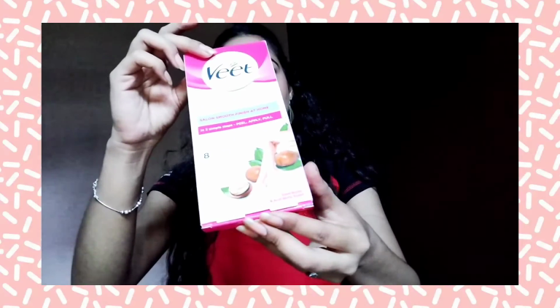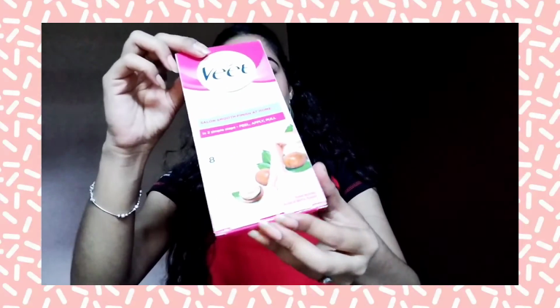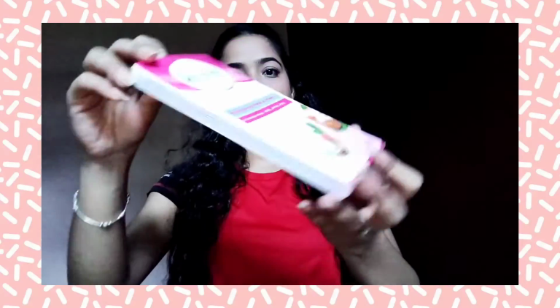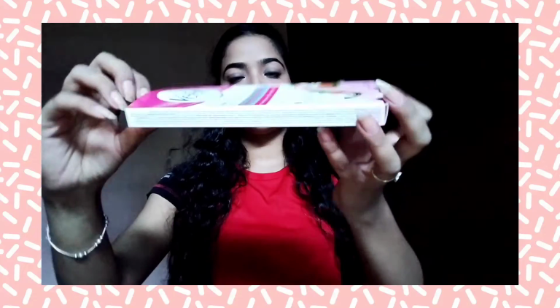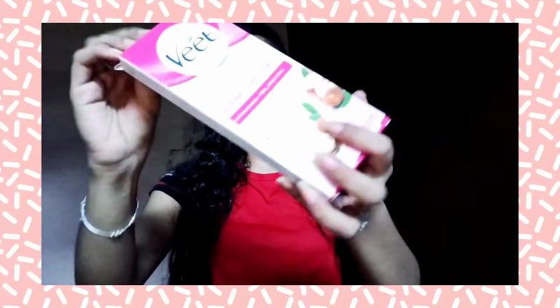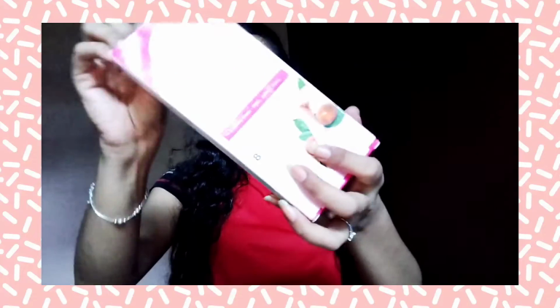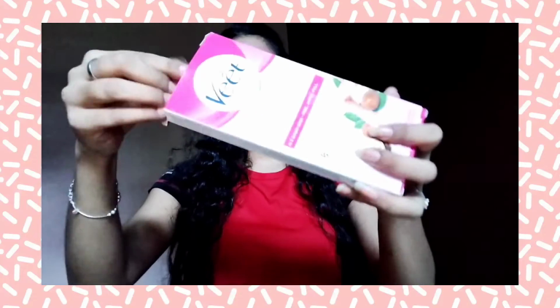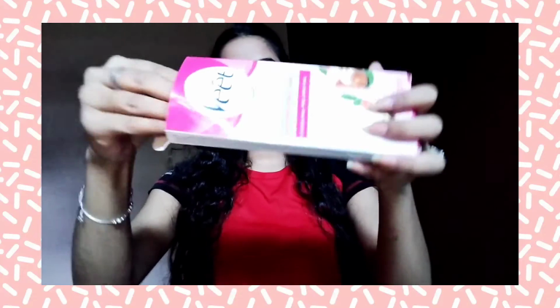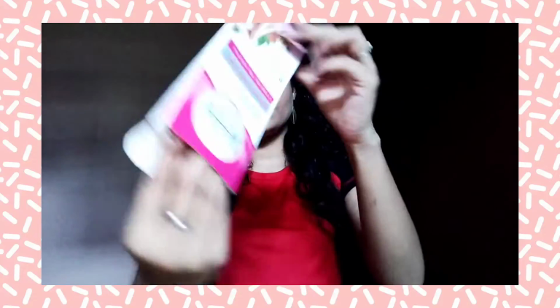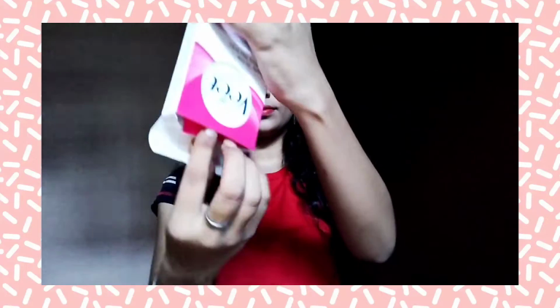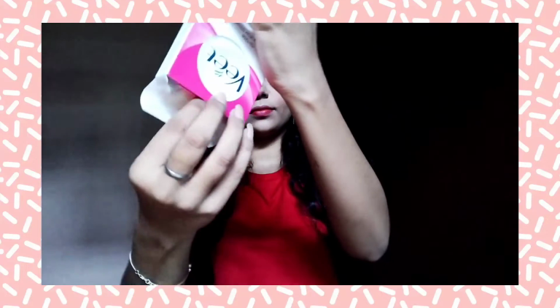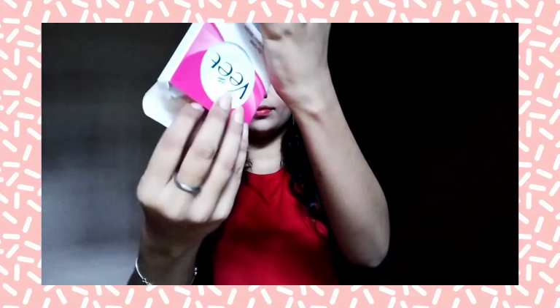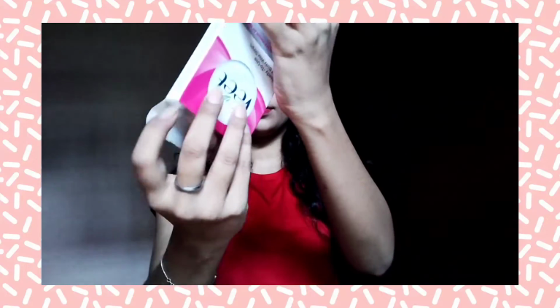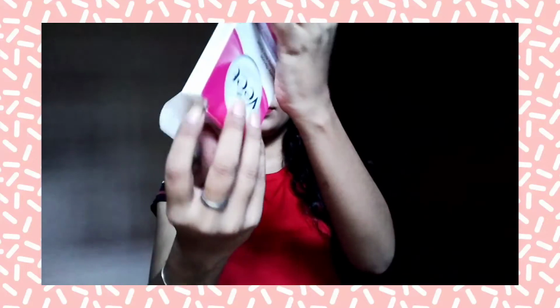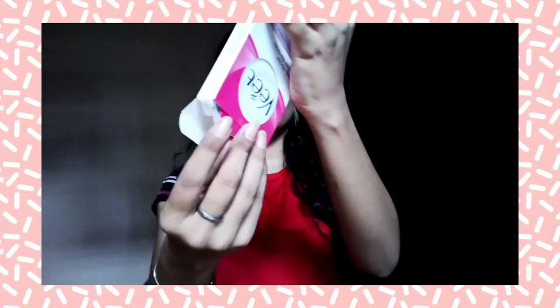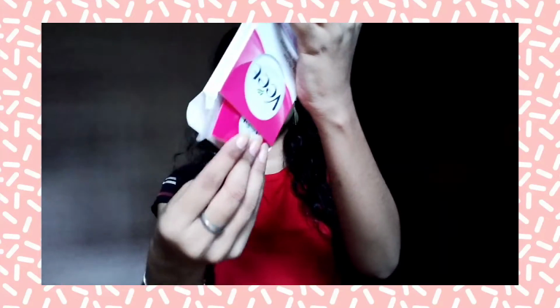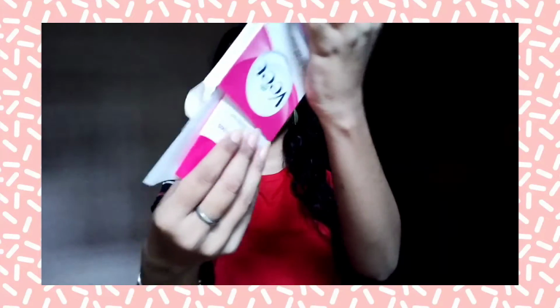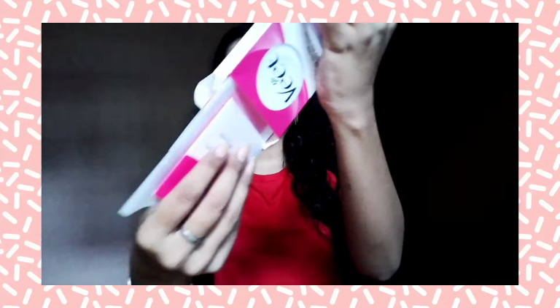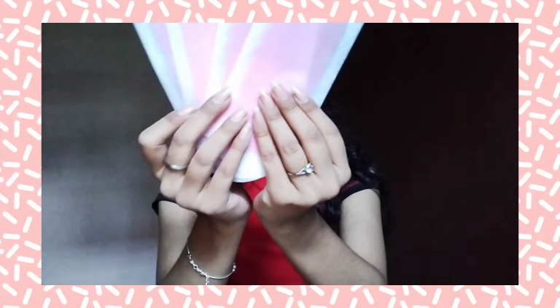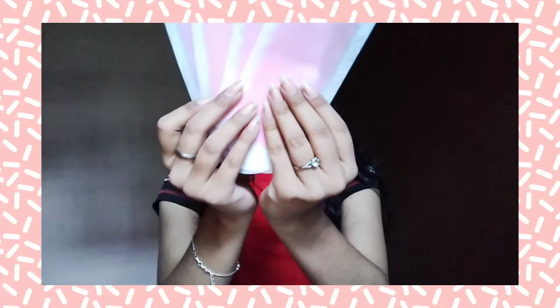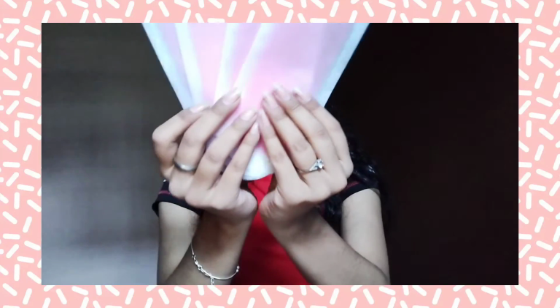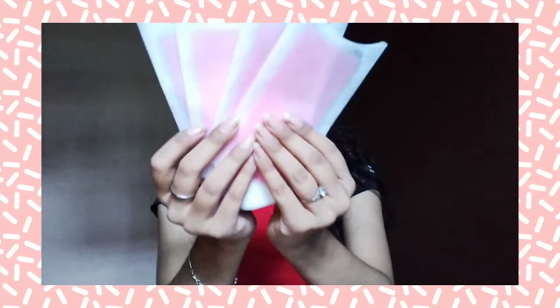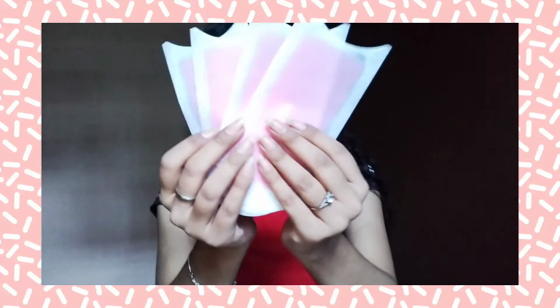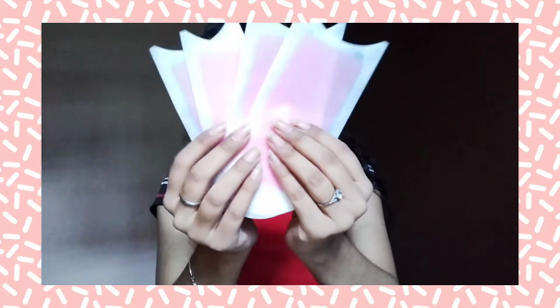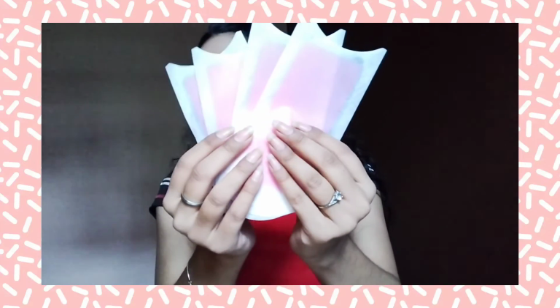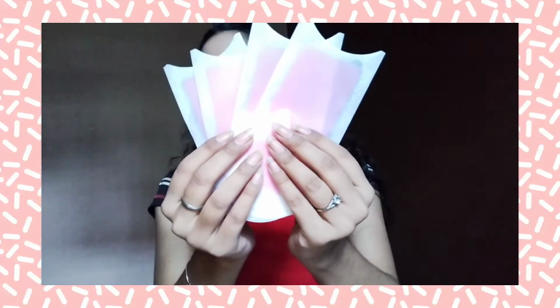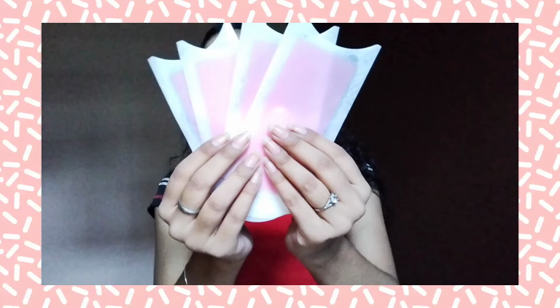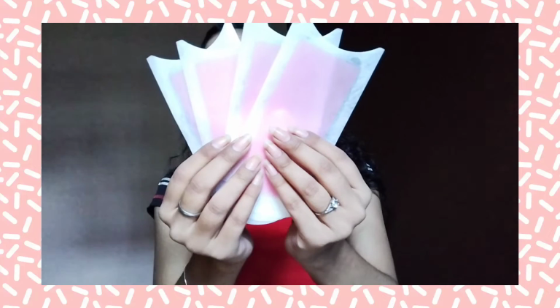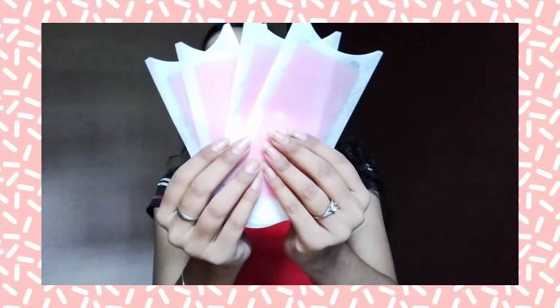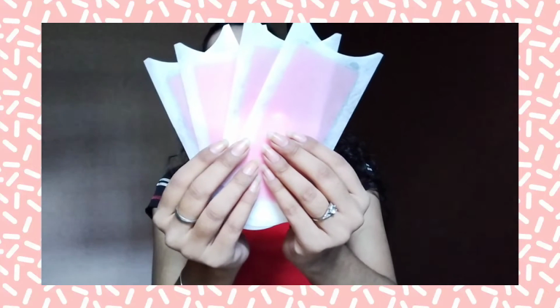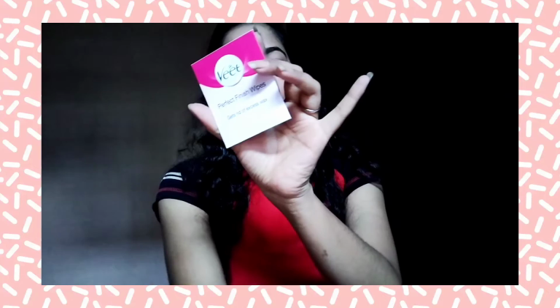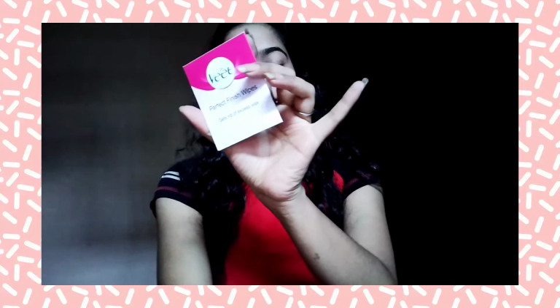So this is what the product looks like. In the pack, you will get 4 wax strips, 1 user guide, and 2 wet wipes.